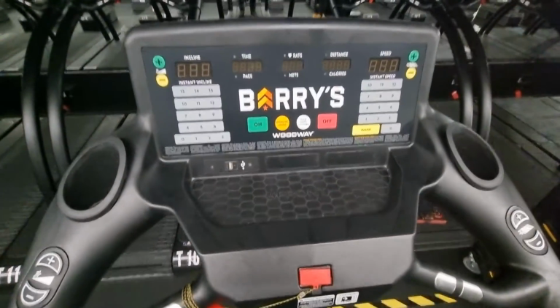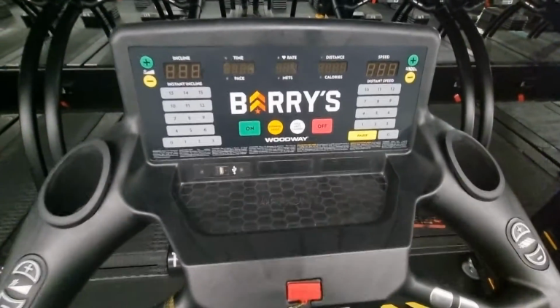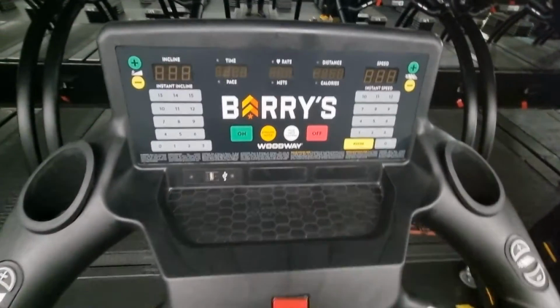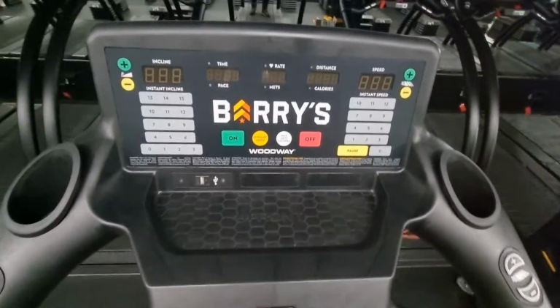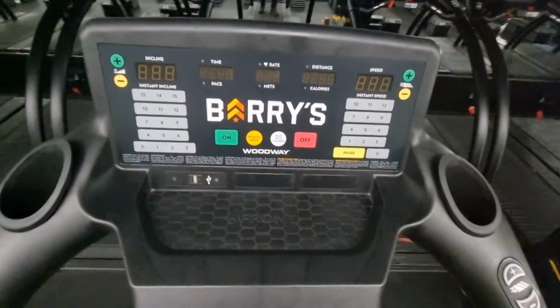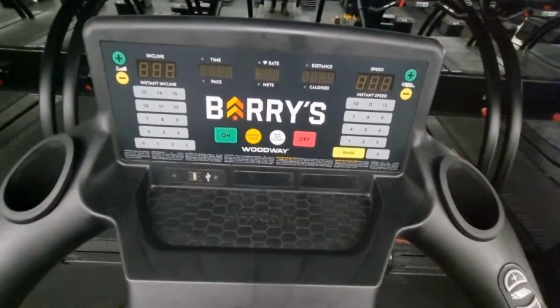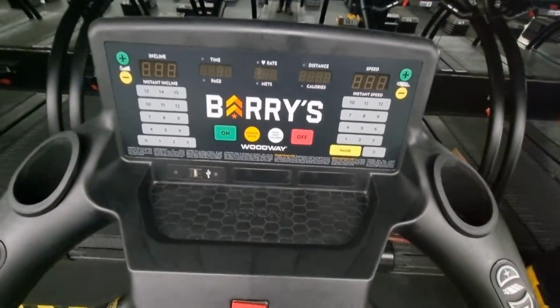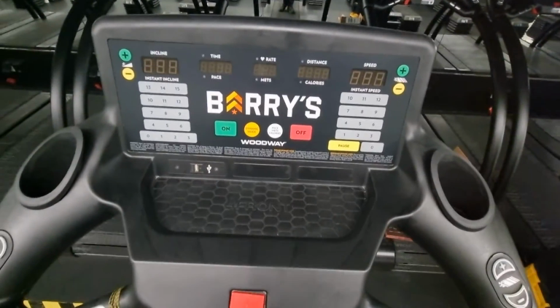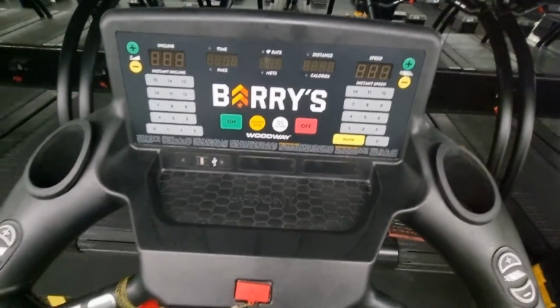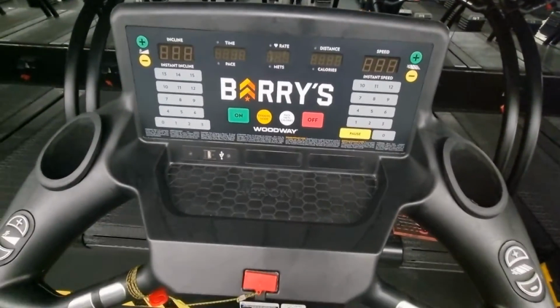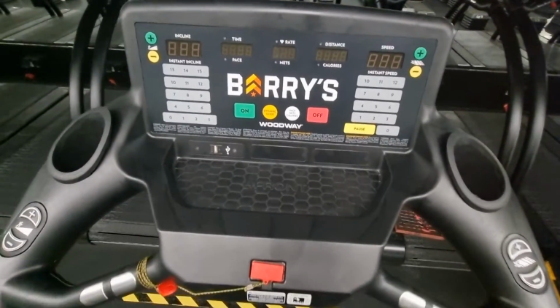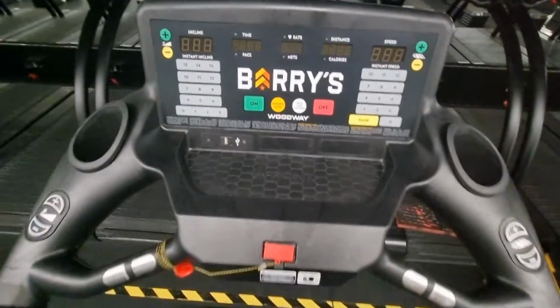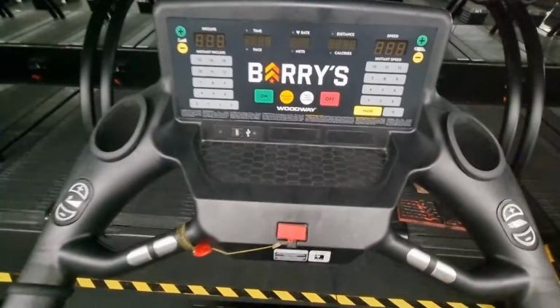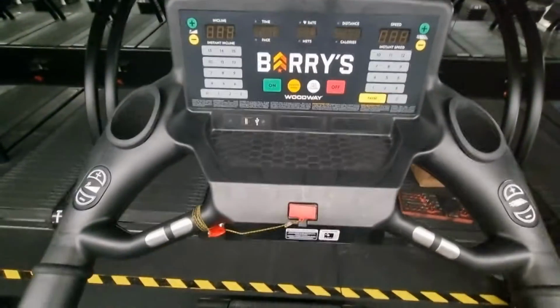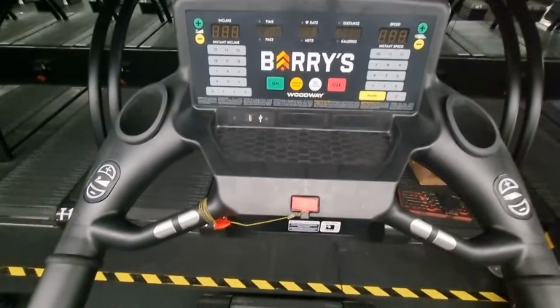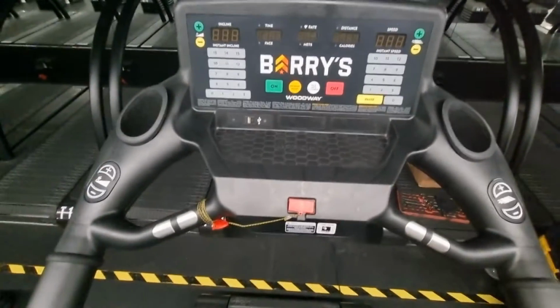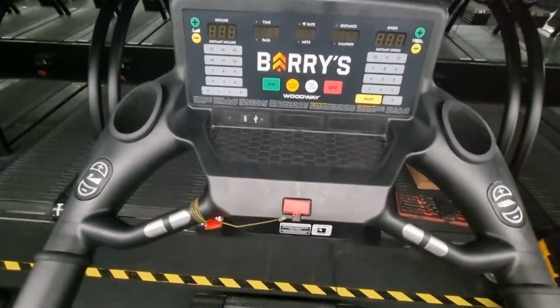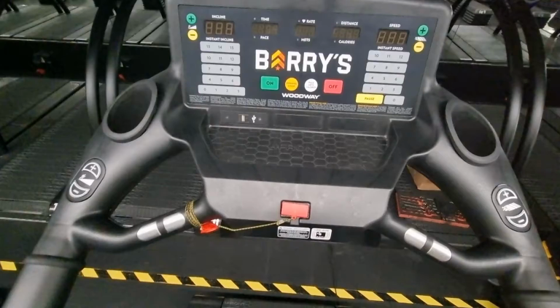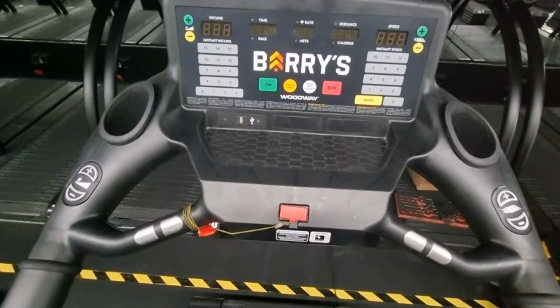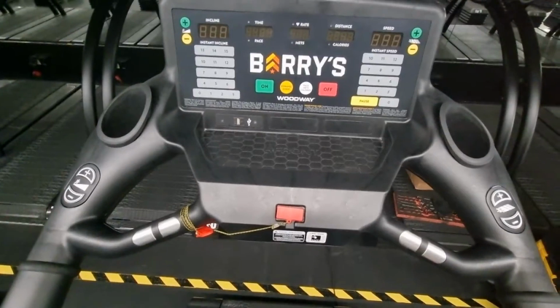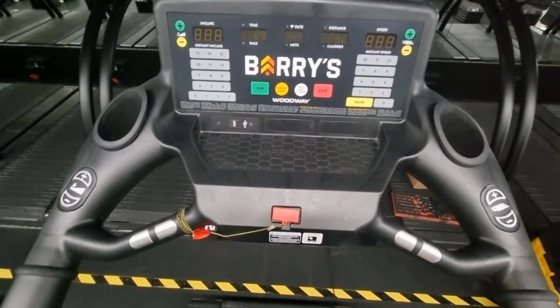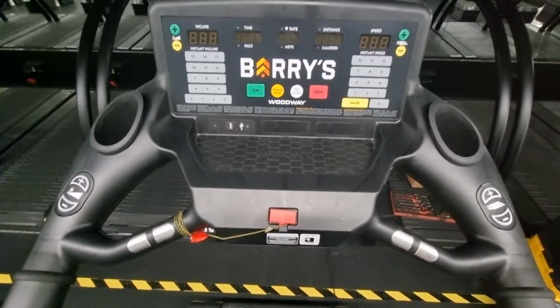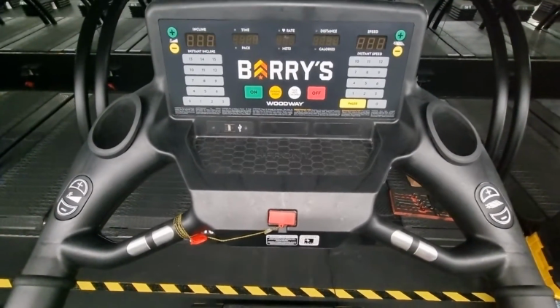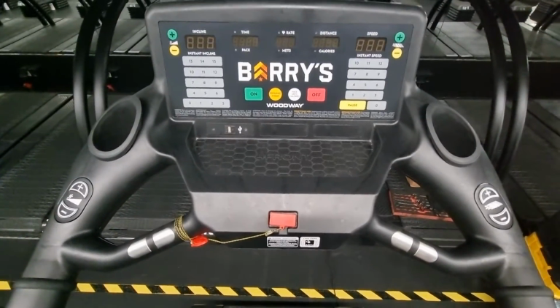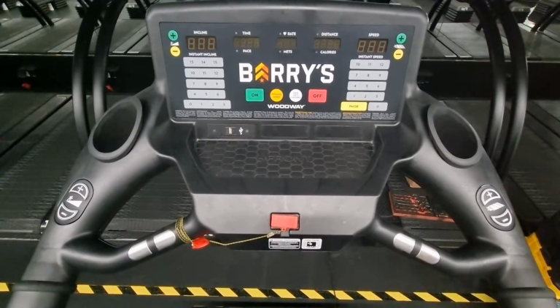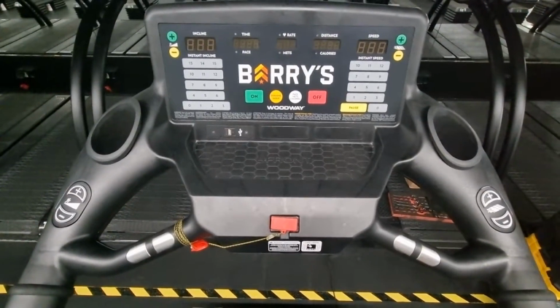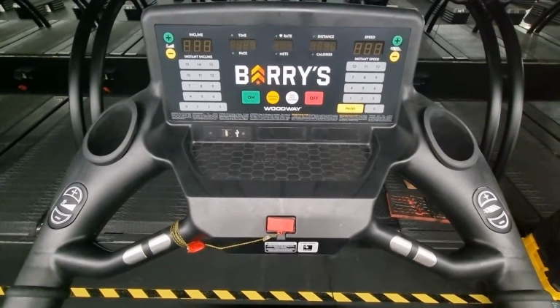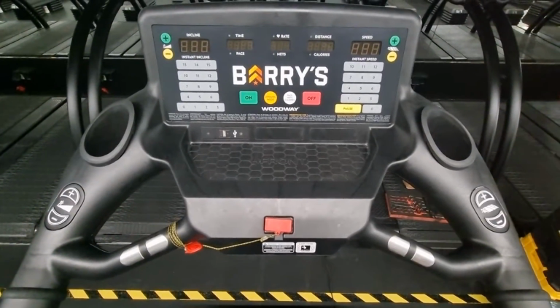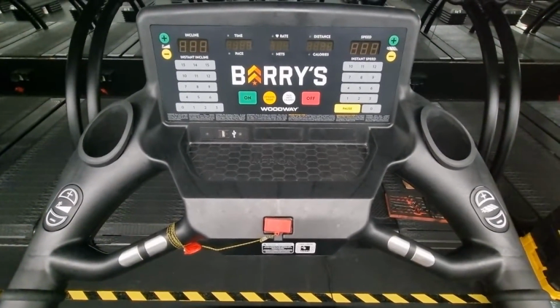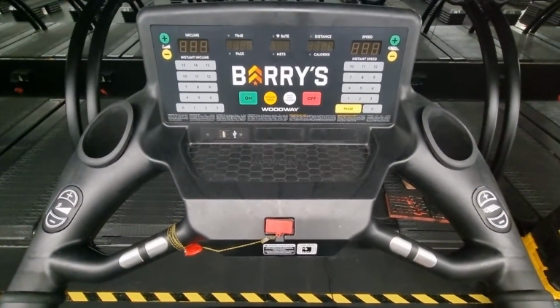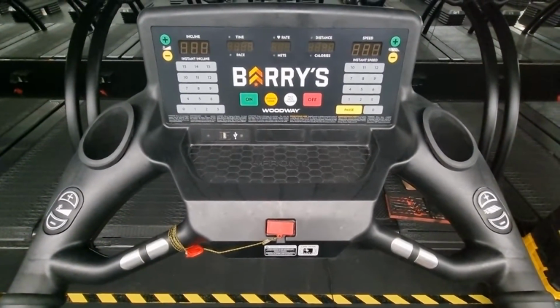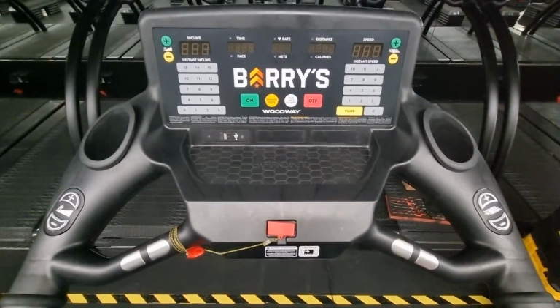G'day, this is a video on how to adjust the Woodway treadmill incline.